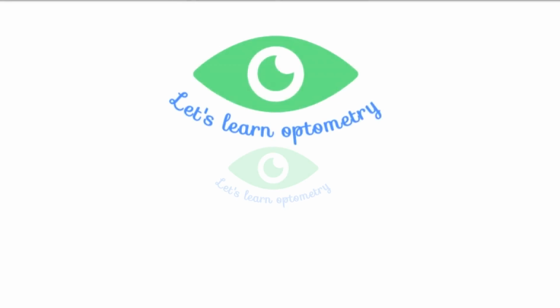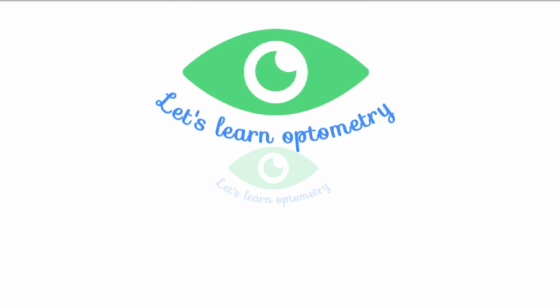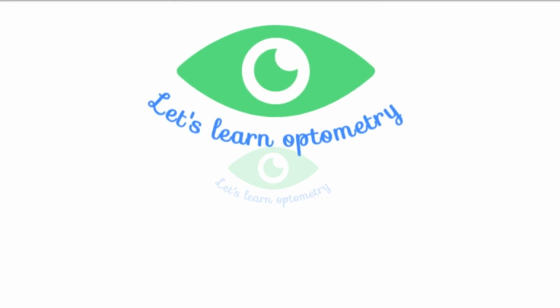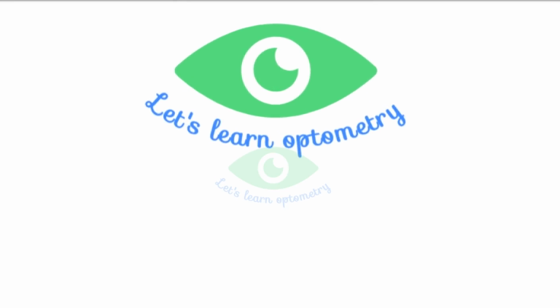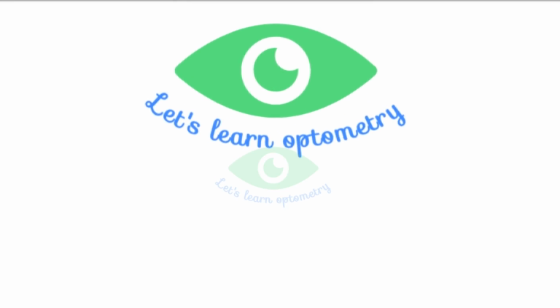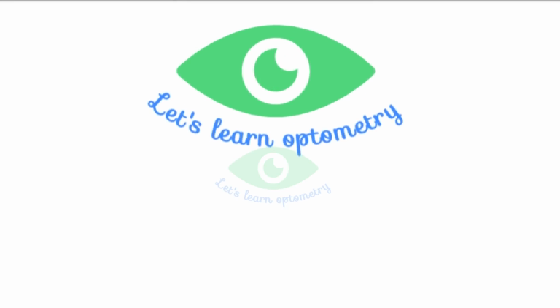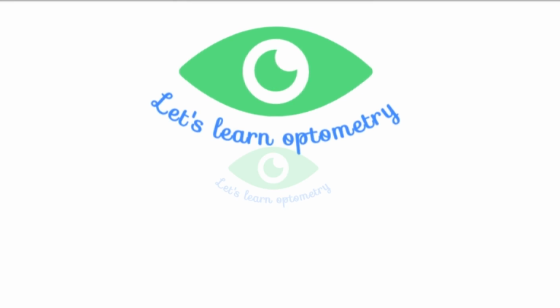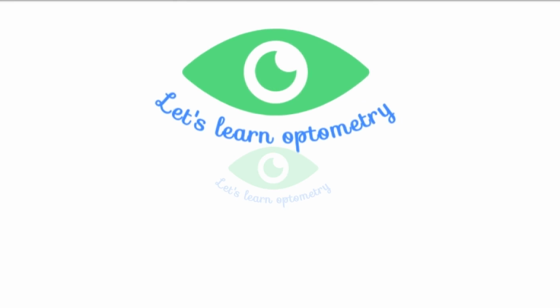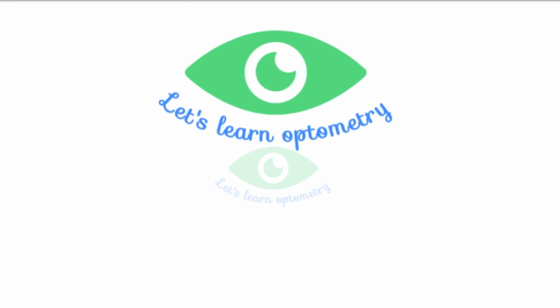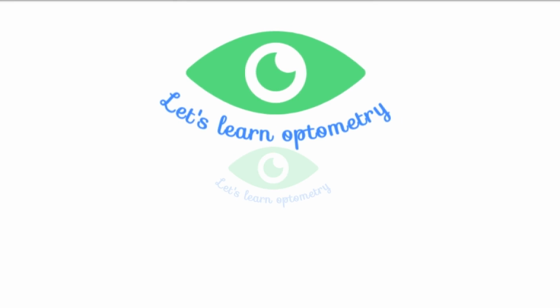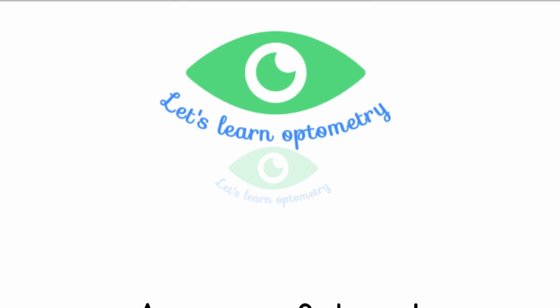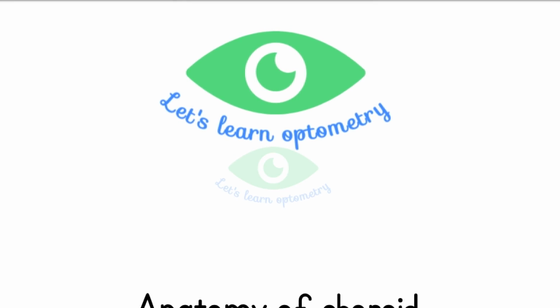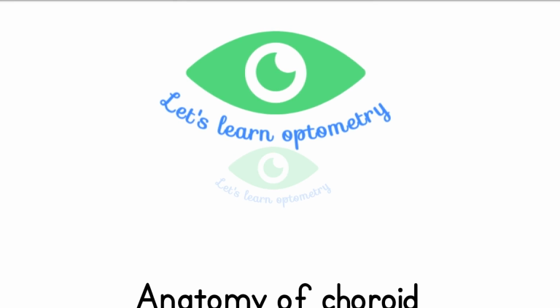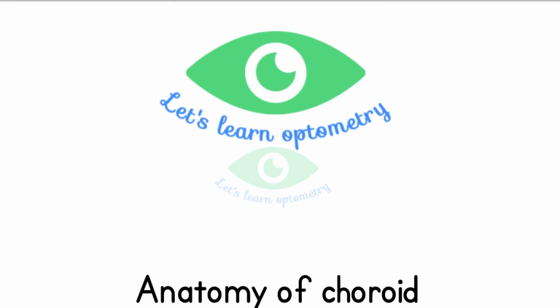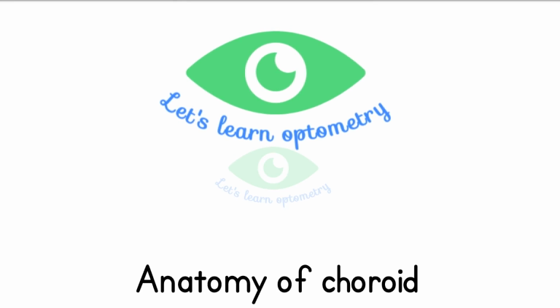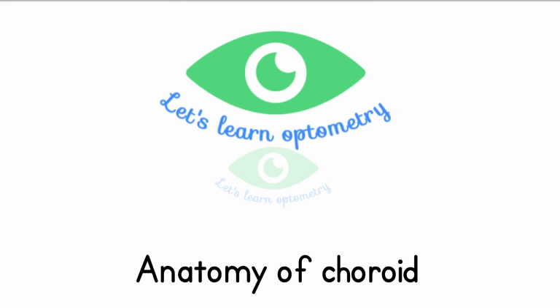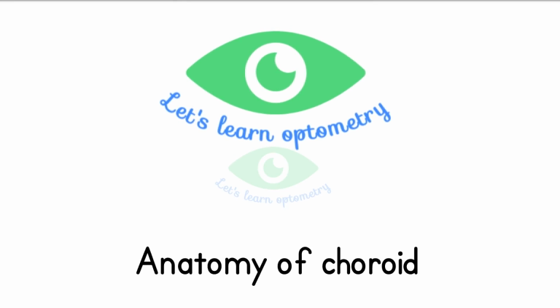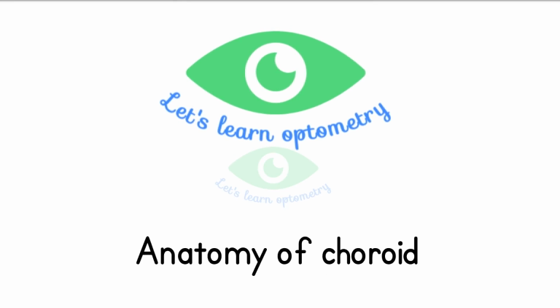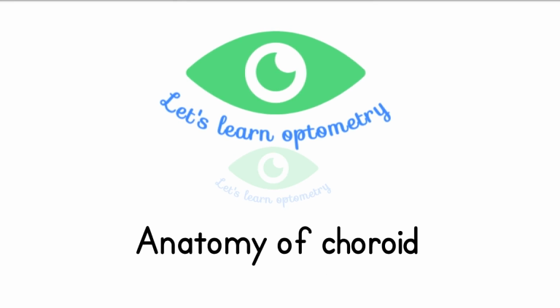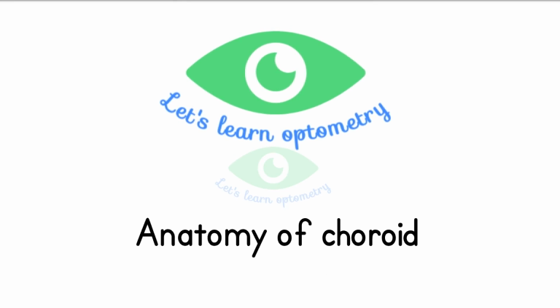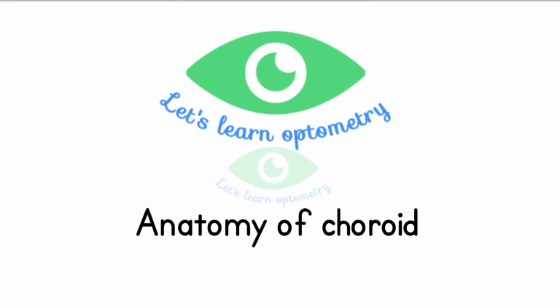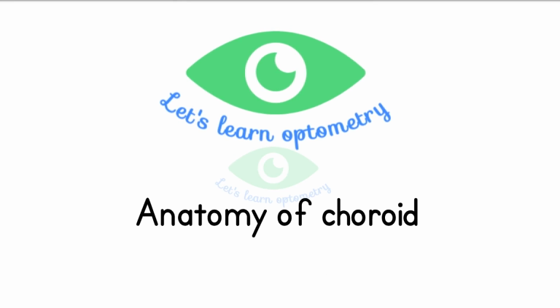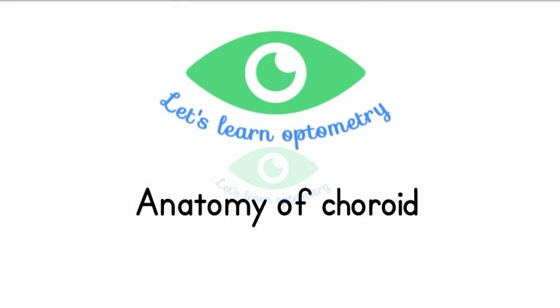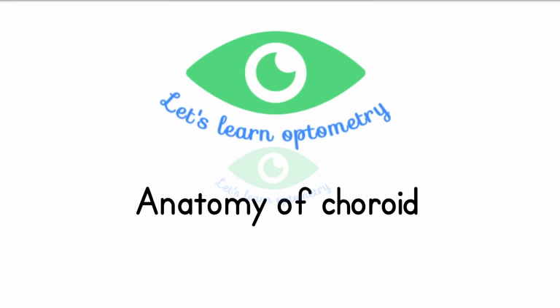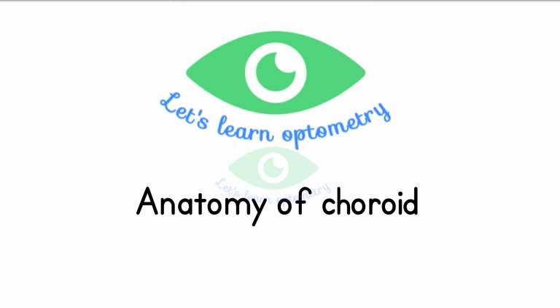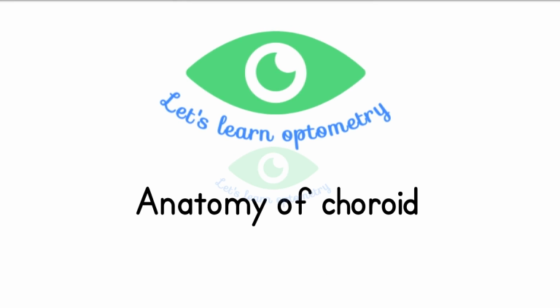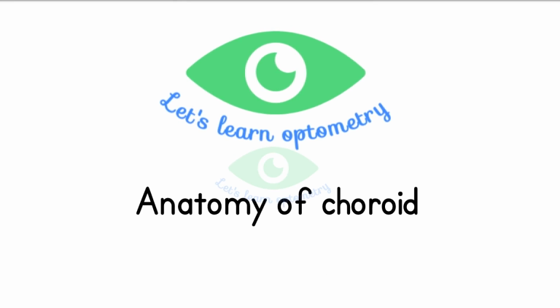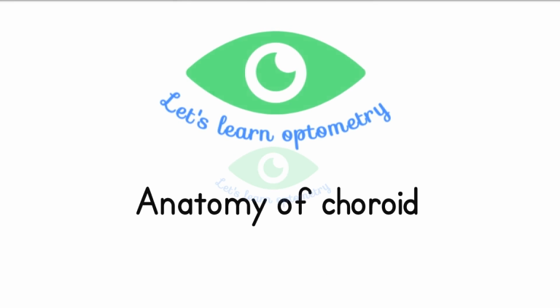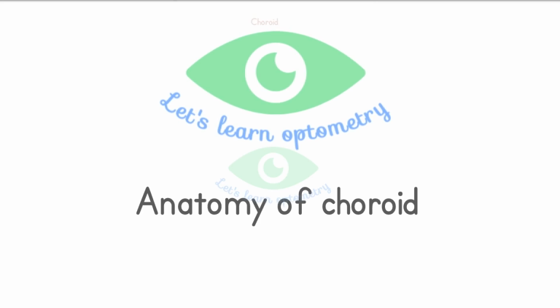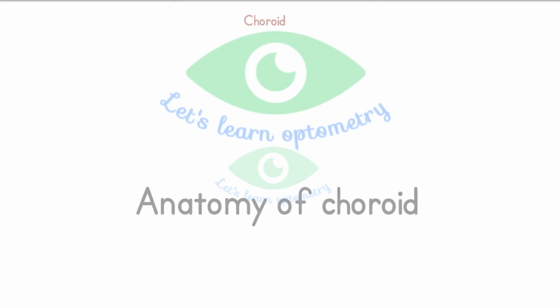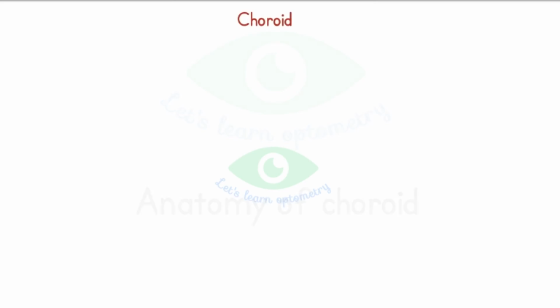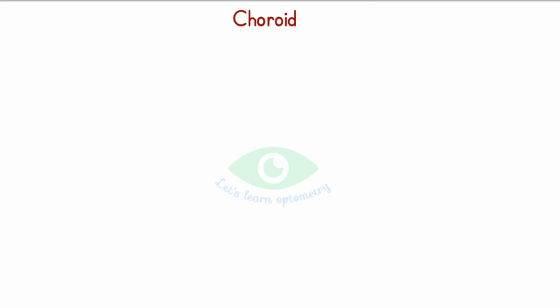Hello all, welcome to Let's Learn Optometry. In this video we will see the anatomy of the choroid.